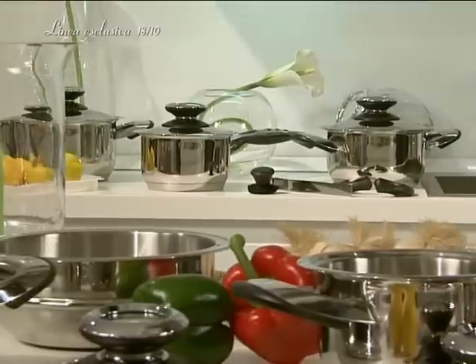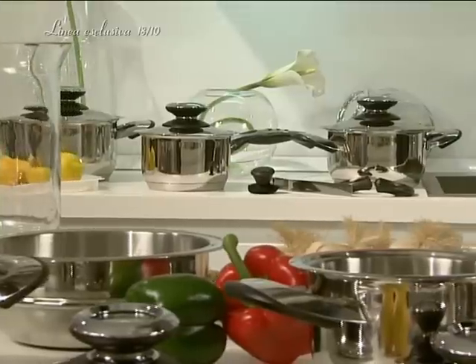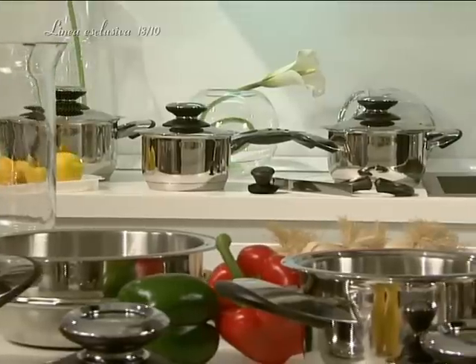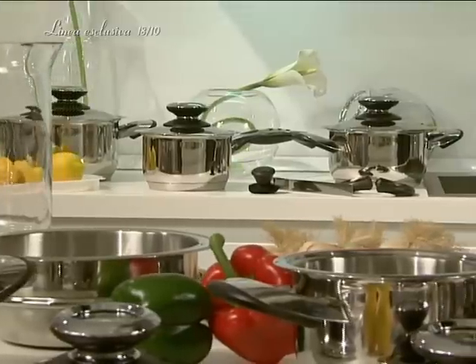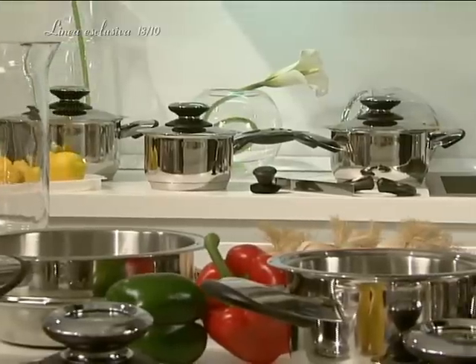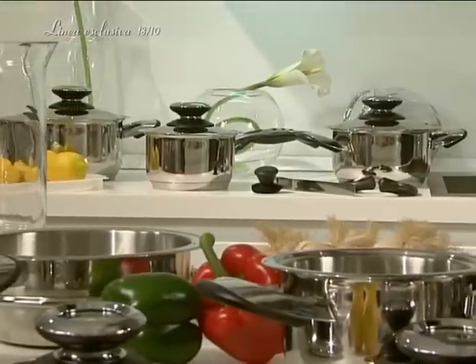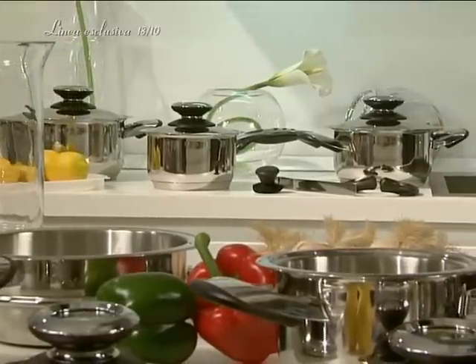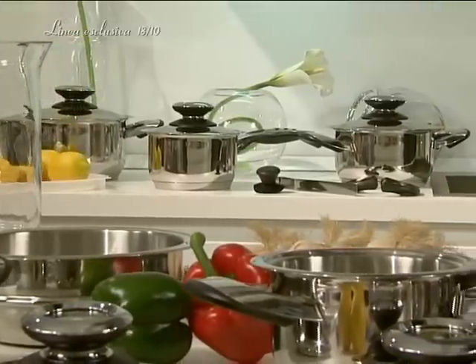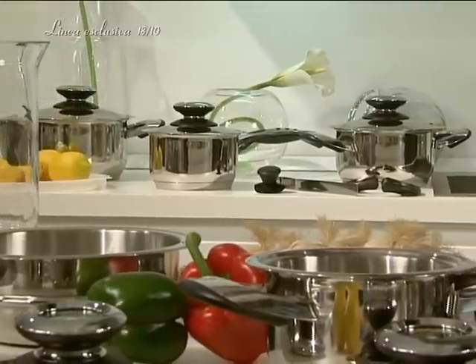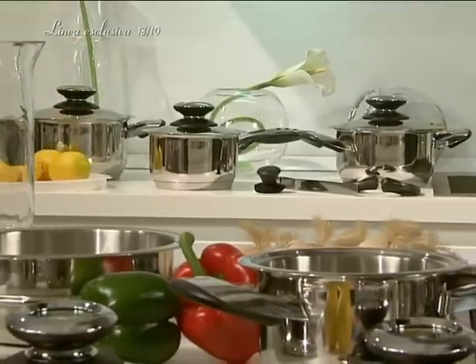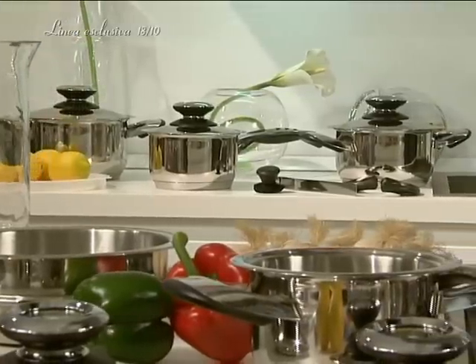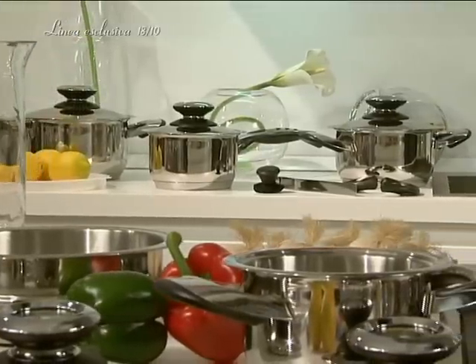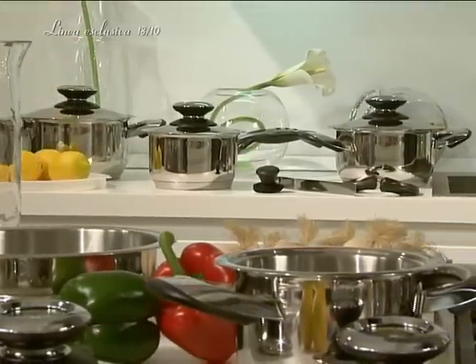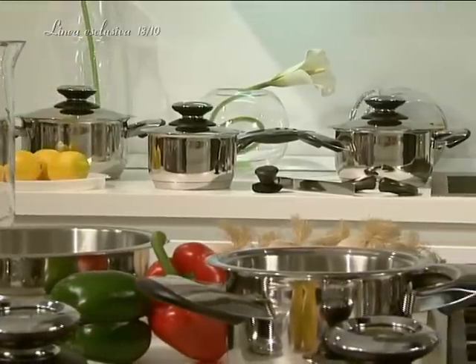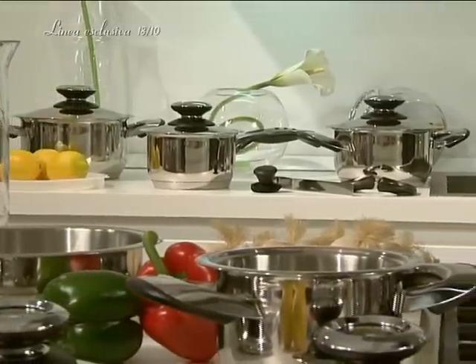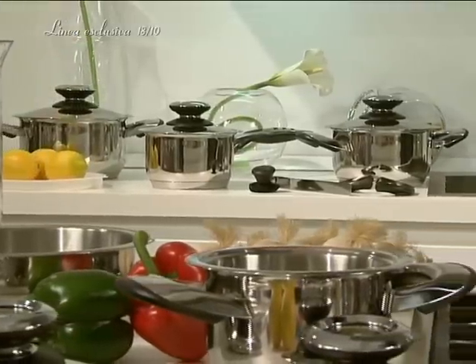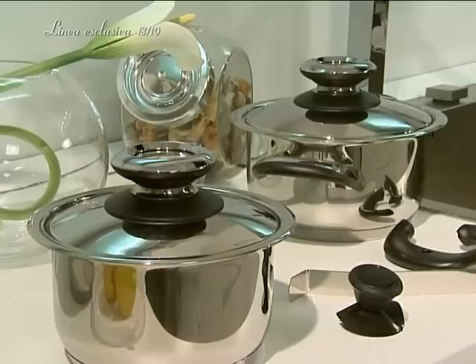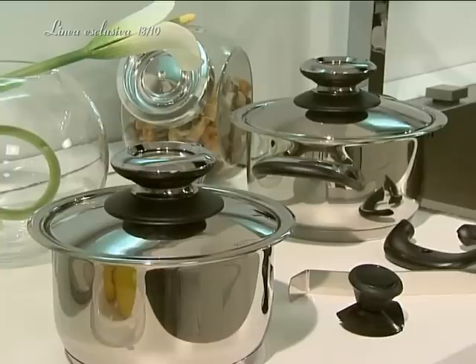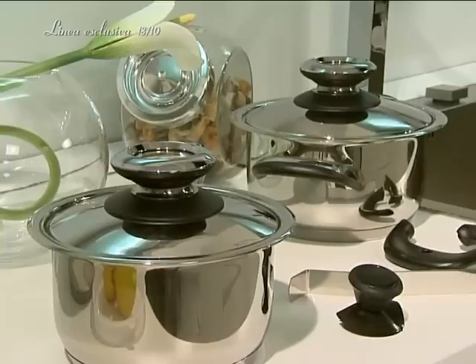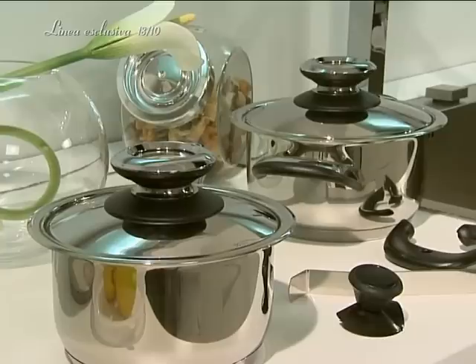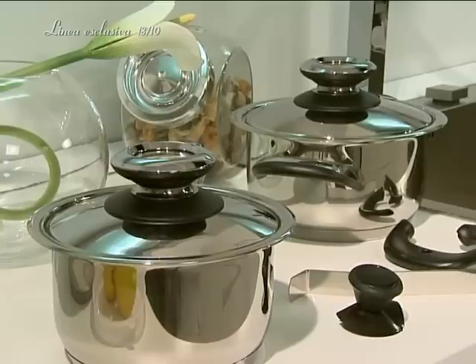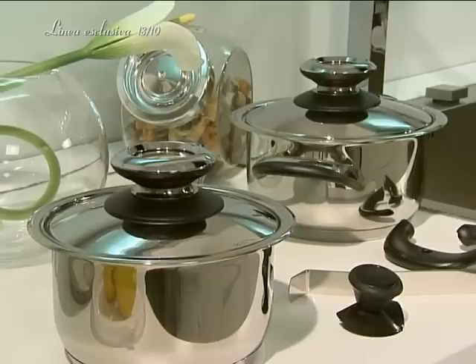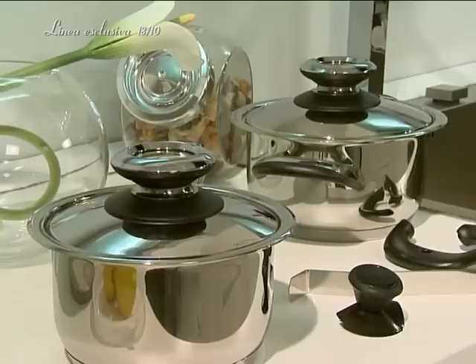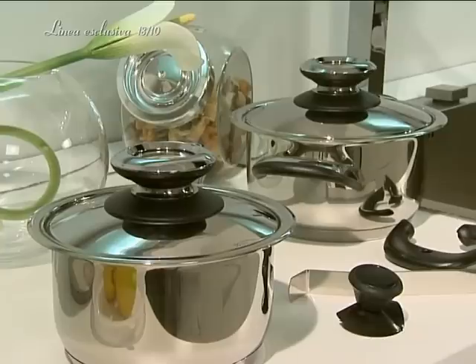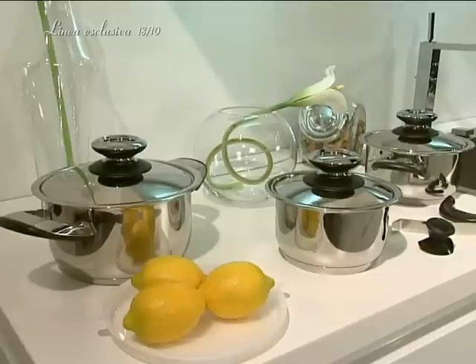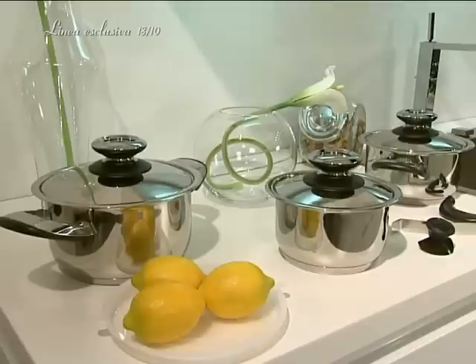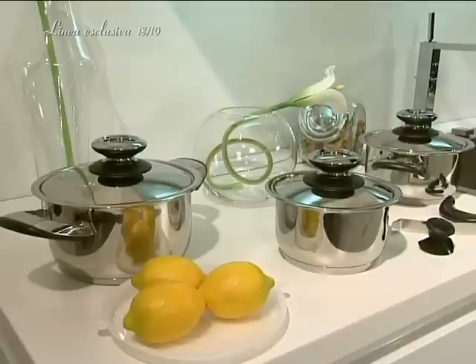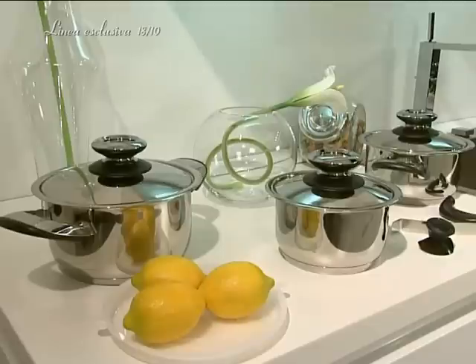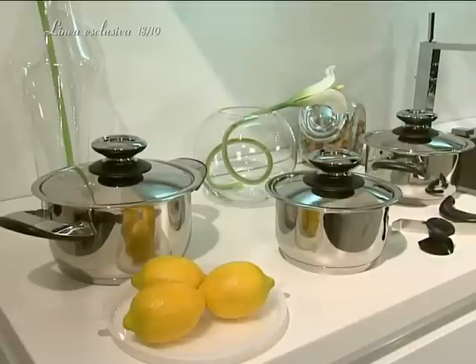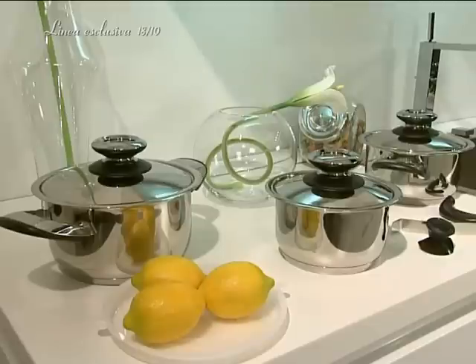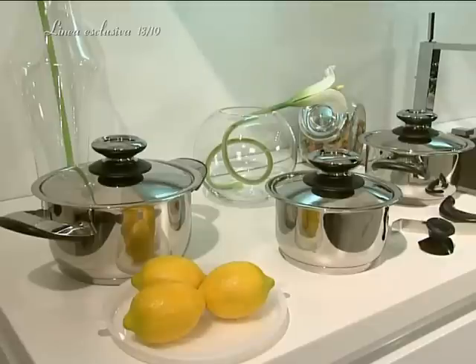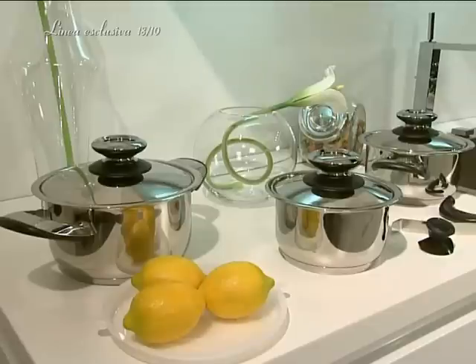Food prepared in these pots and pans will retain its own natural color and flavor and will be crispy and healthy. Prepare delicious meals while saving your time and money.